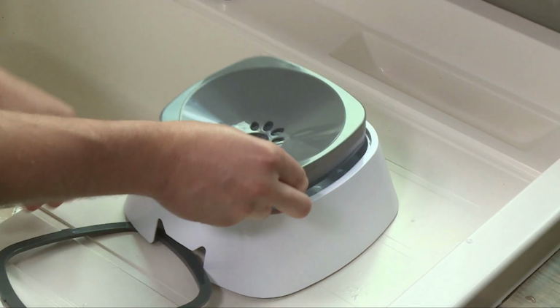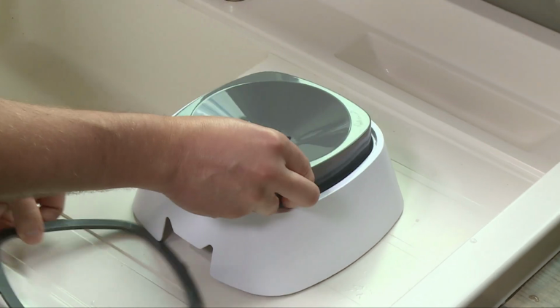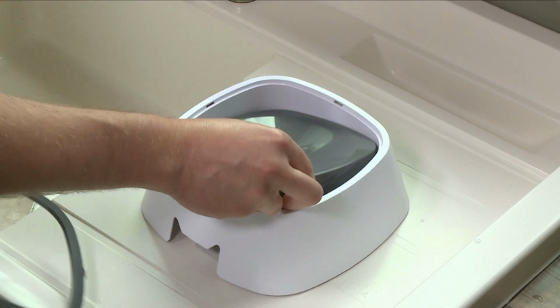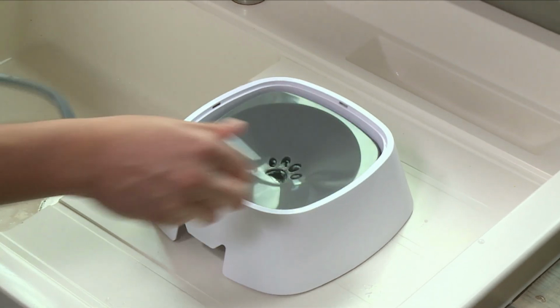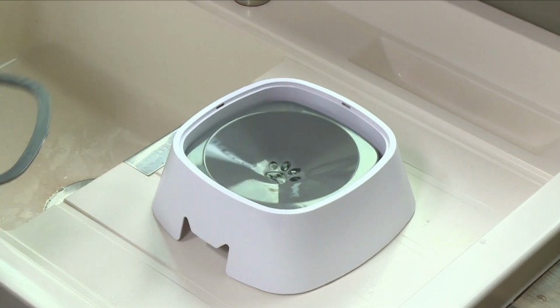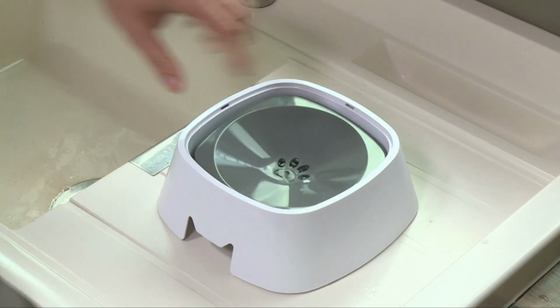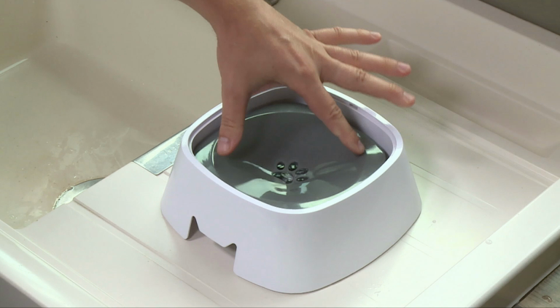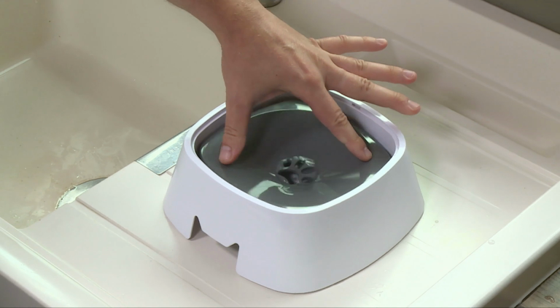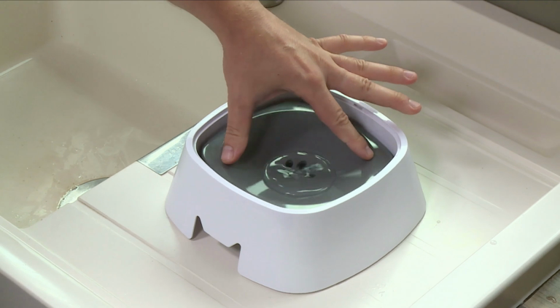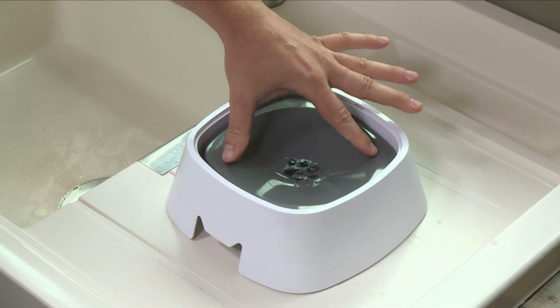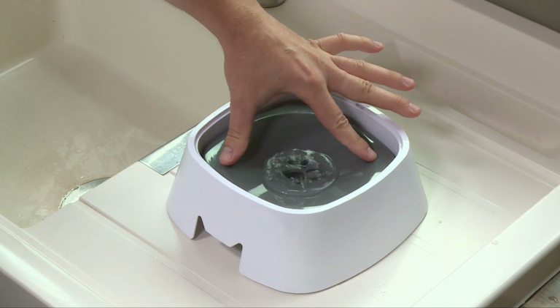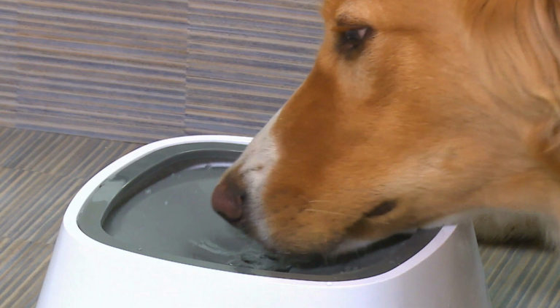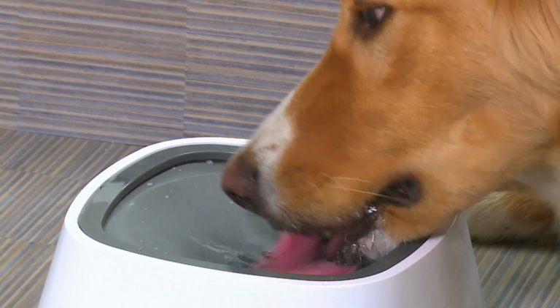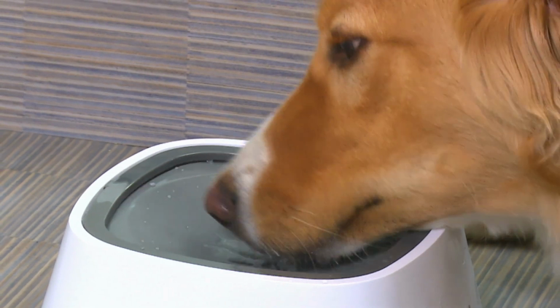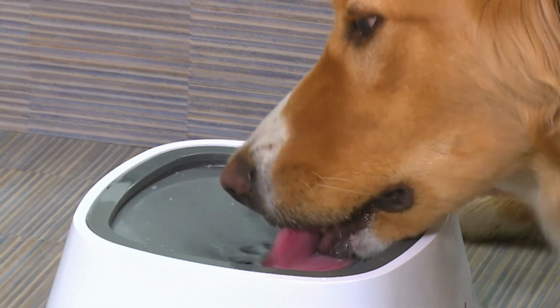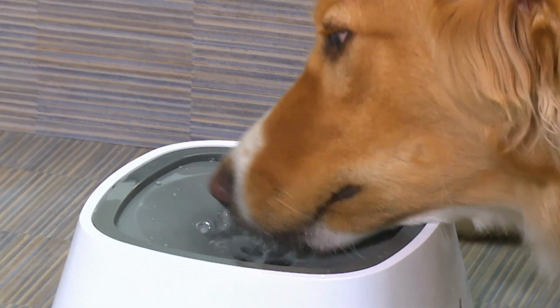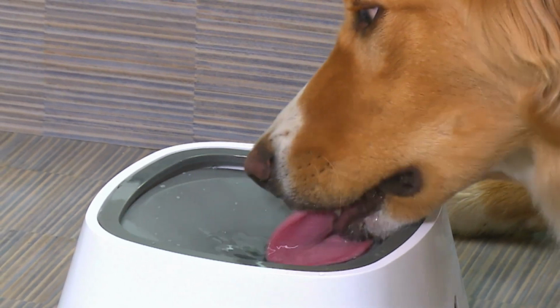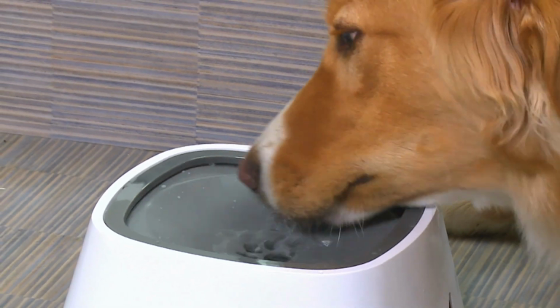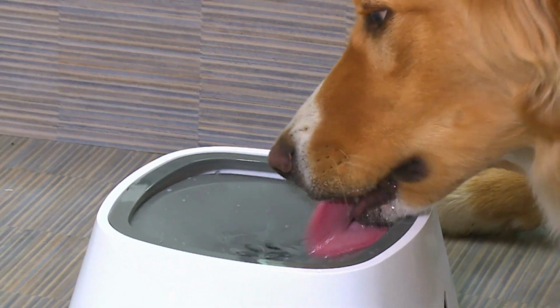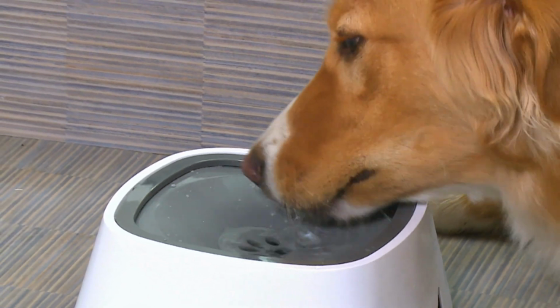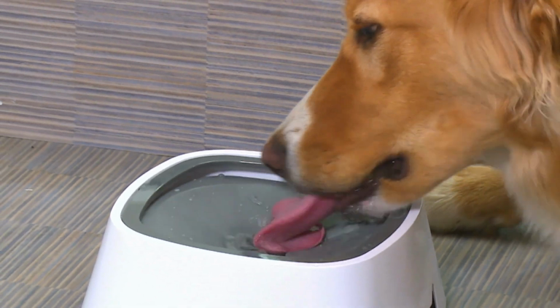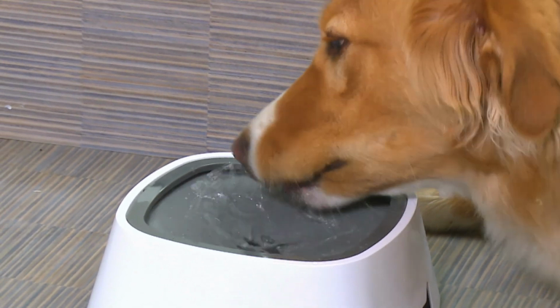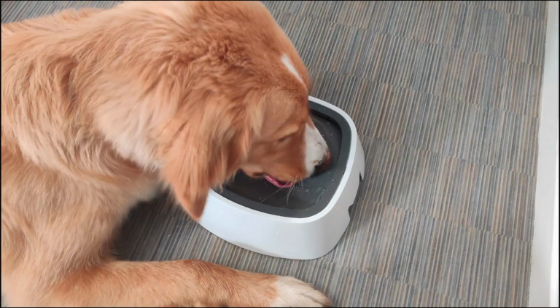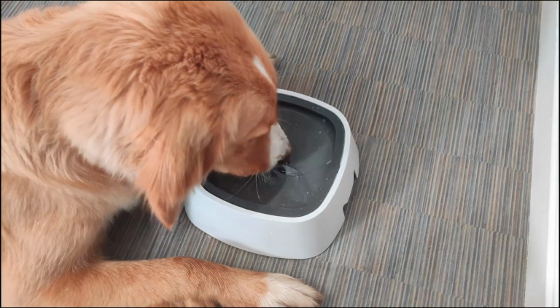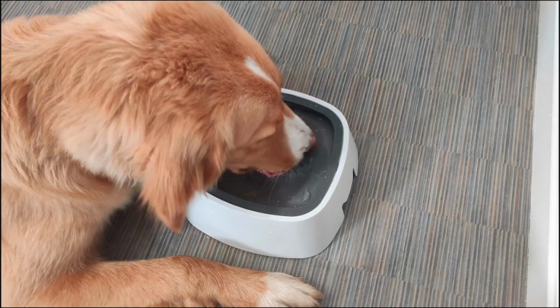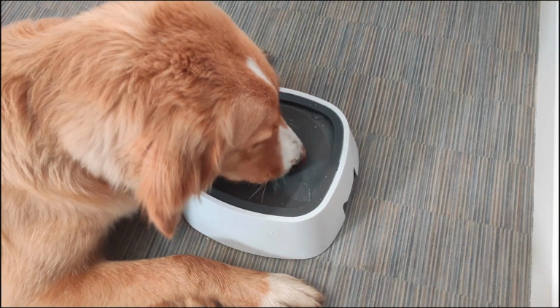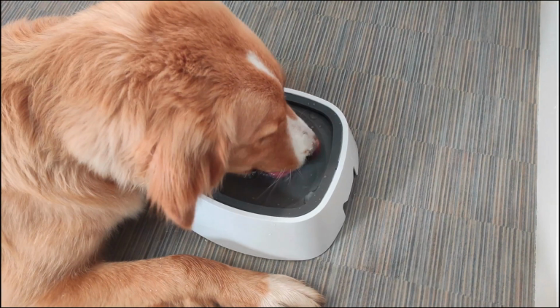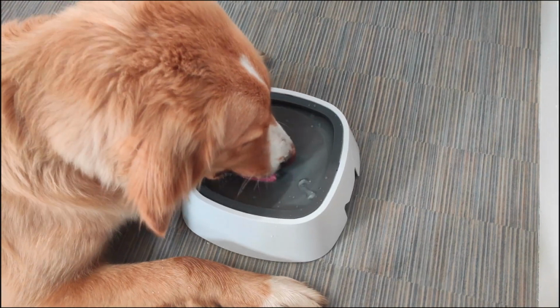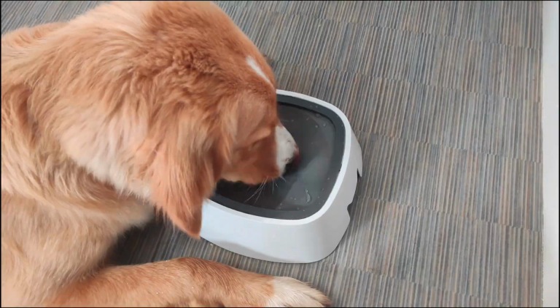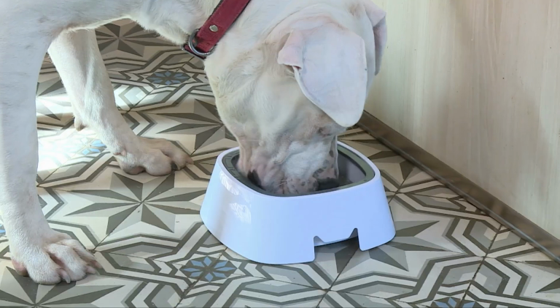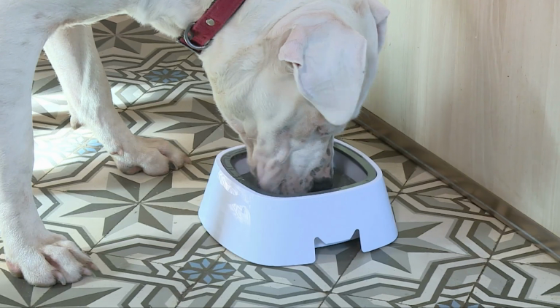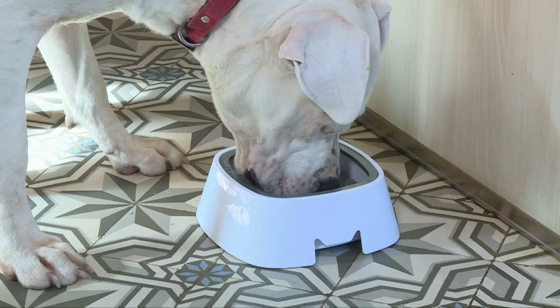The floating filter also acts as a protective barrier, so the water is not exposed to dust, dirt and anything else that may end up in a dog bowl.